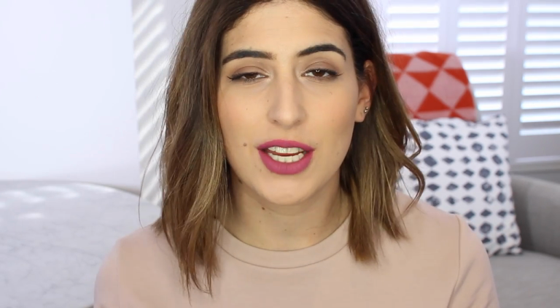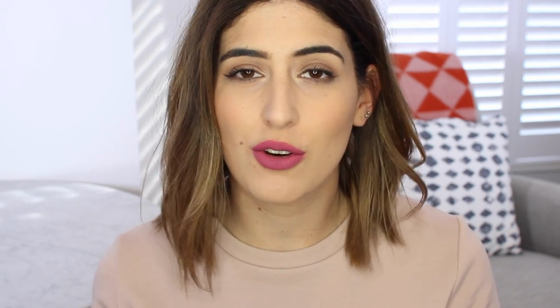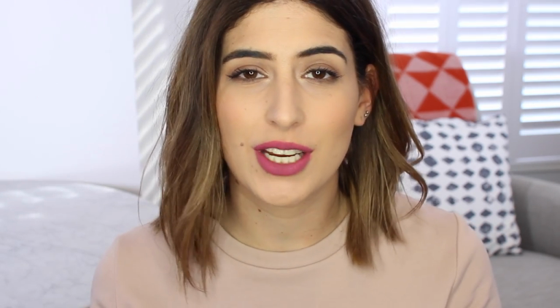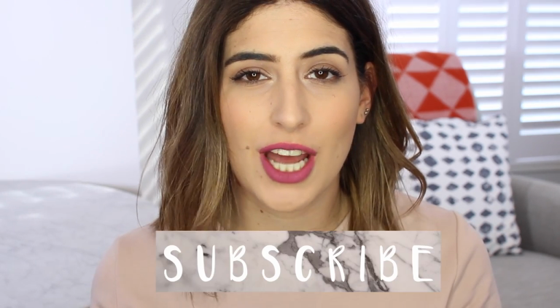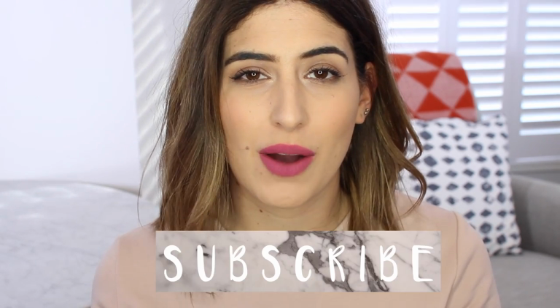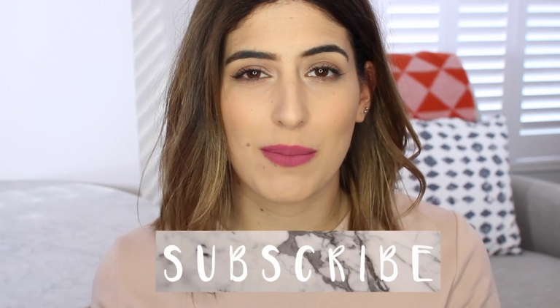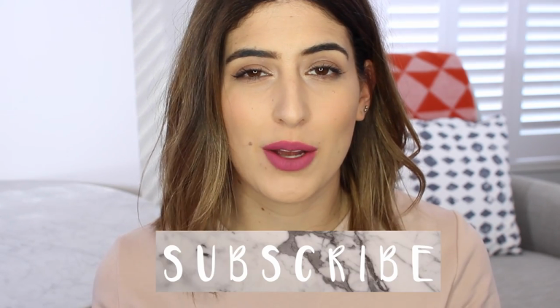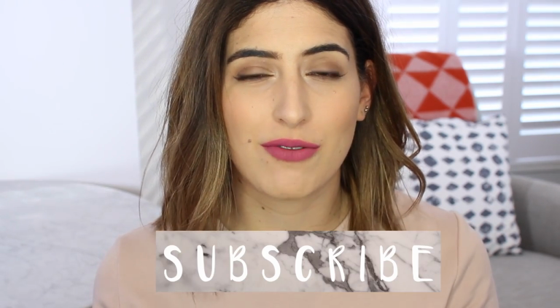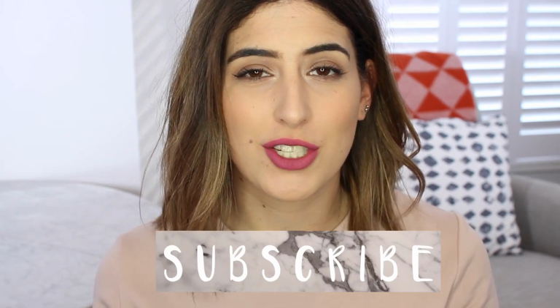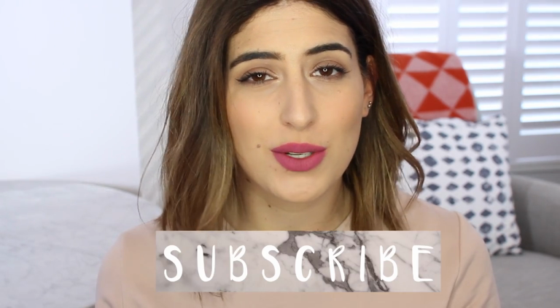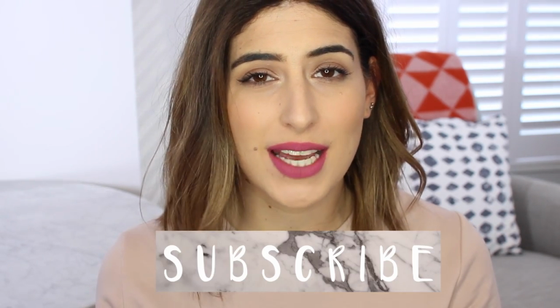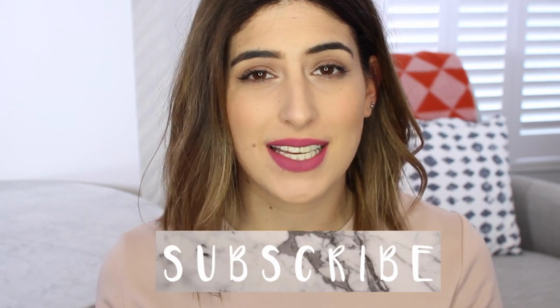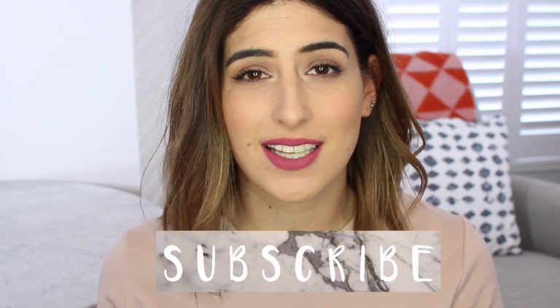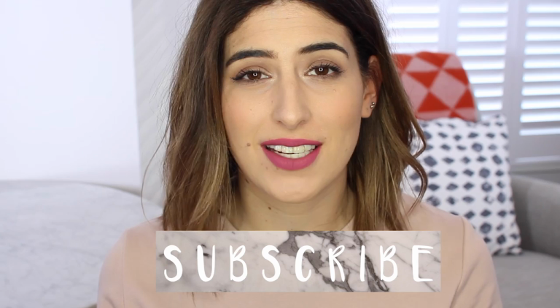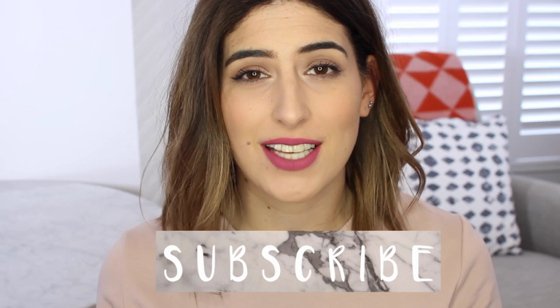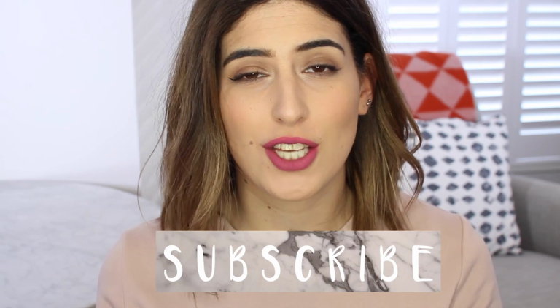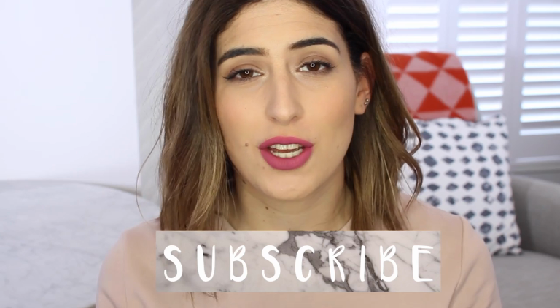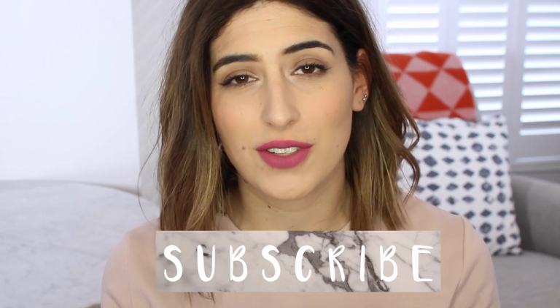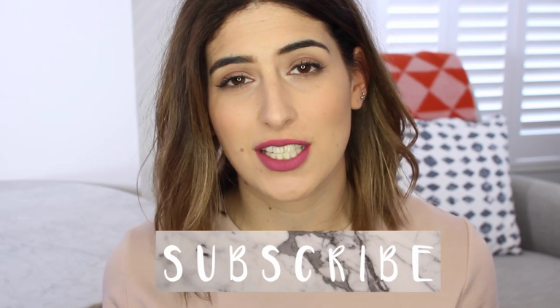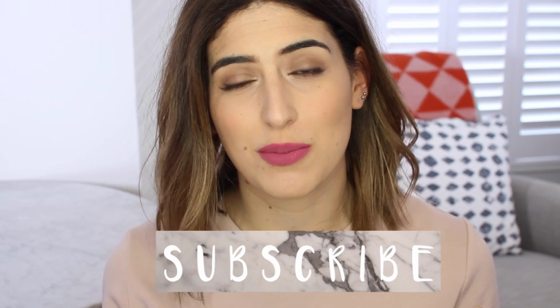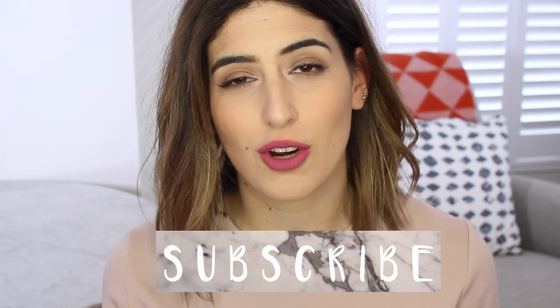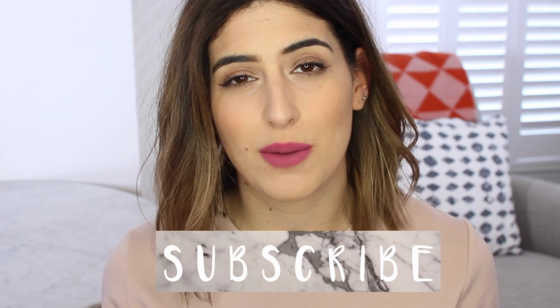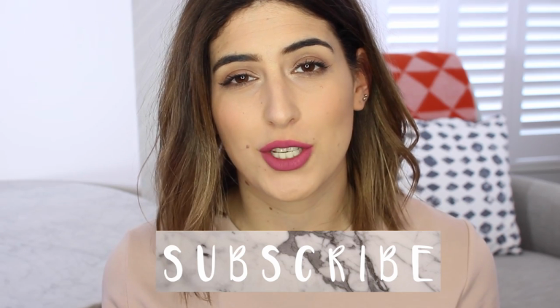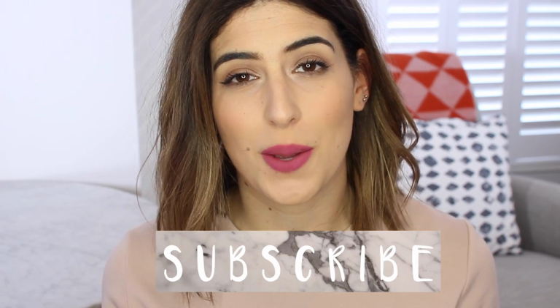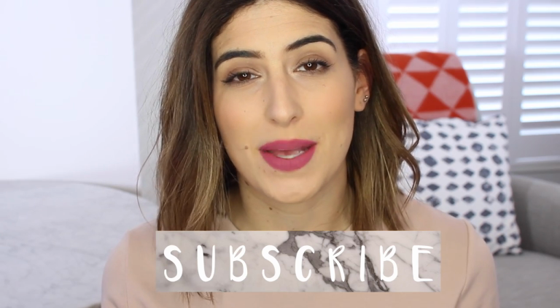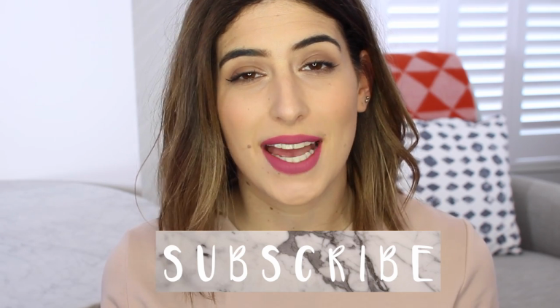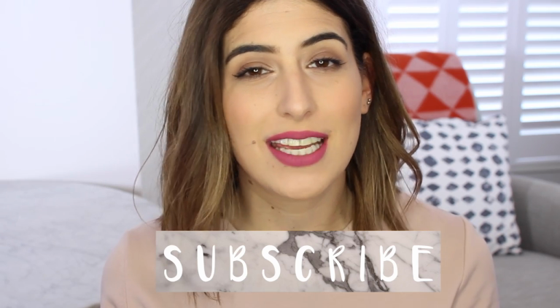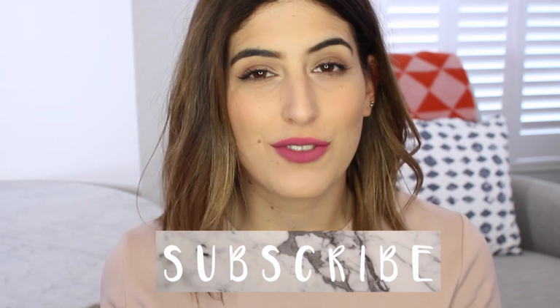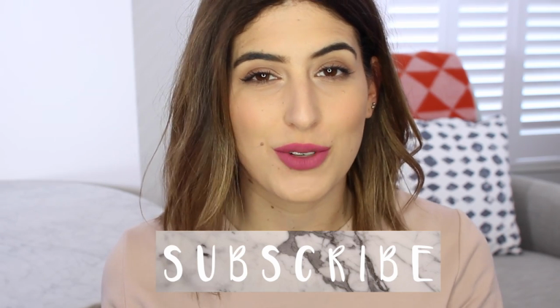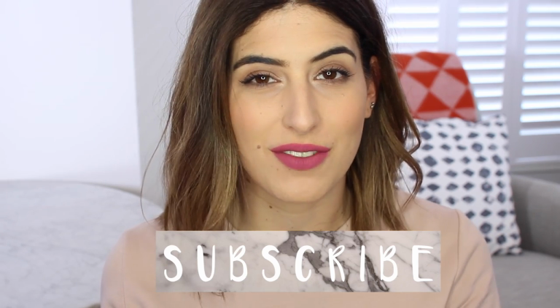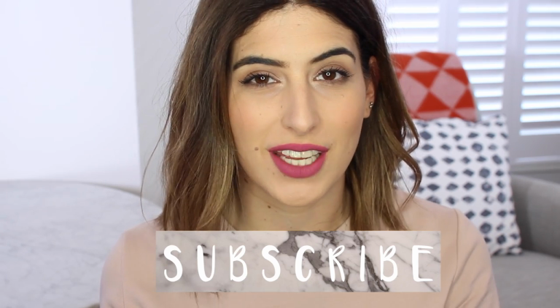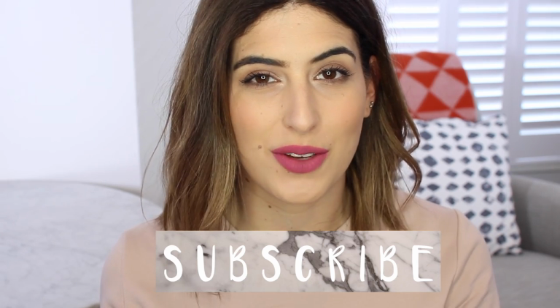I'm vlogging this week, so that will be up next Tuesday. If you didn't already know, I upload every Tuesdays and Sundays, so don't forget to subscribe so you don't miss any future videos.